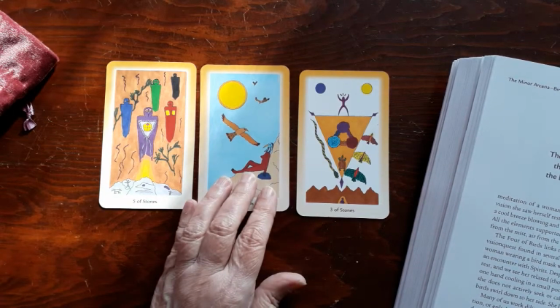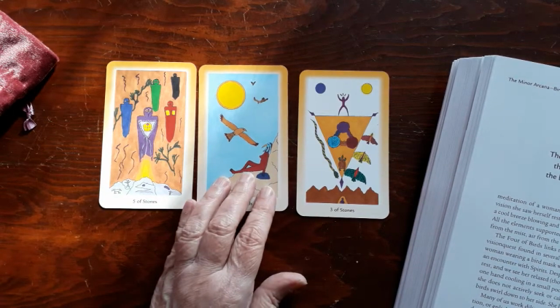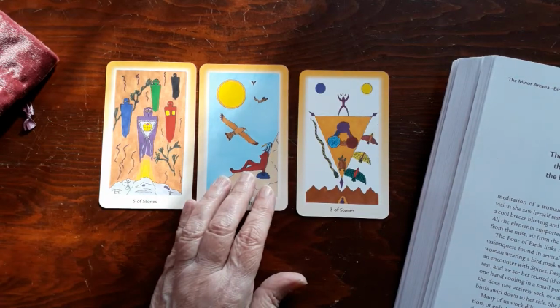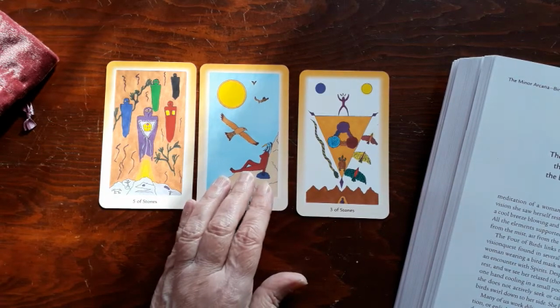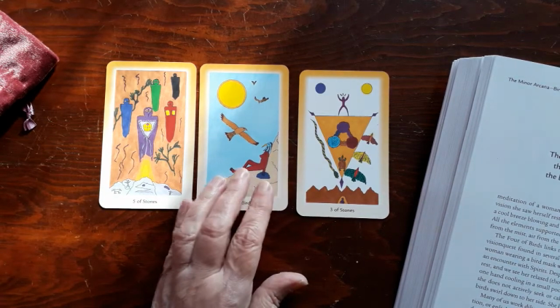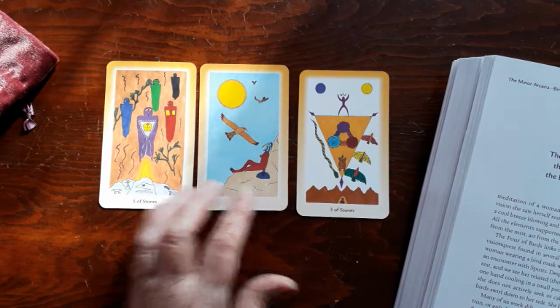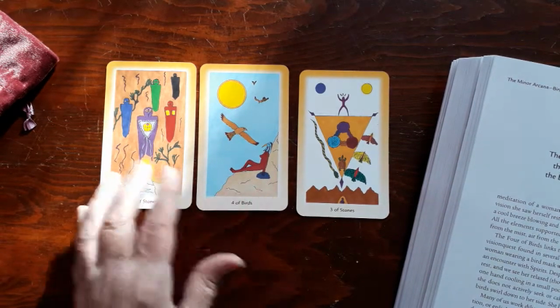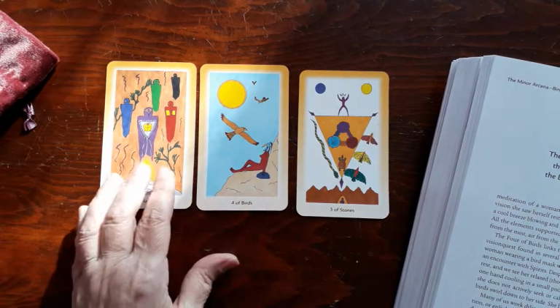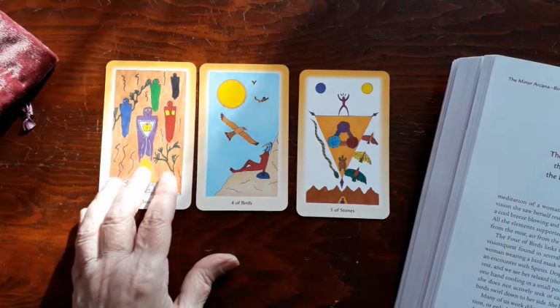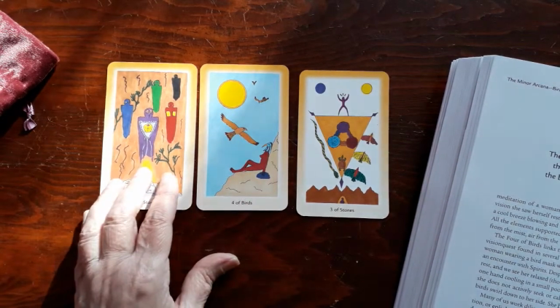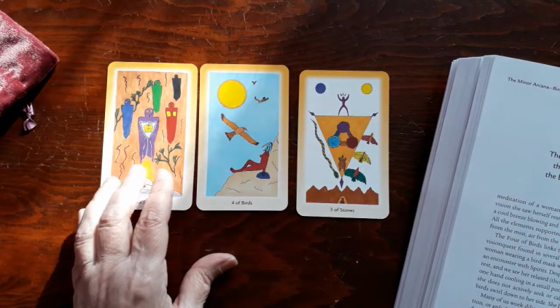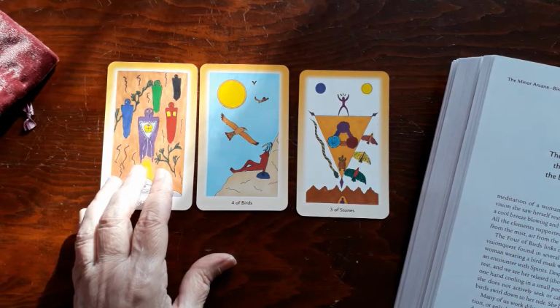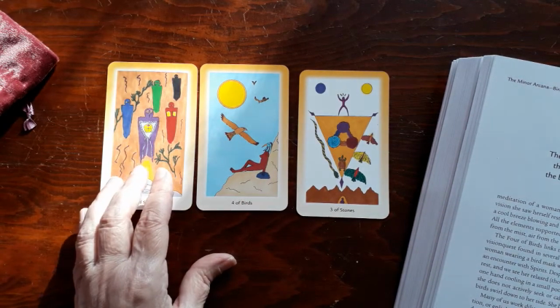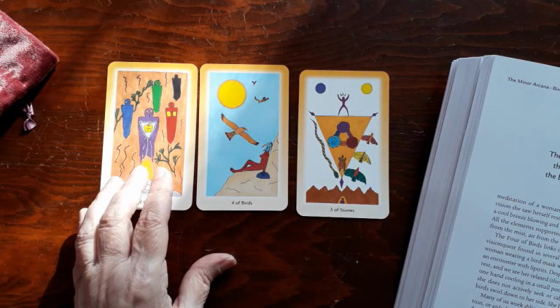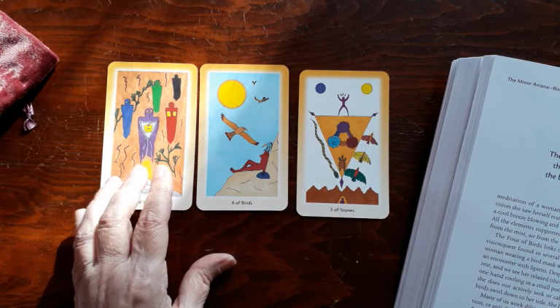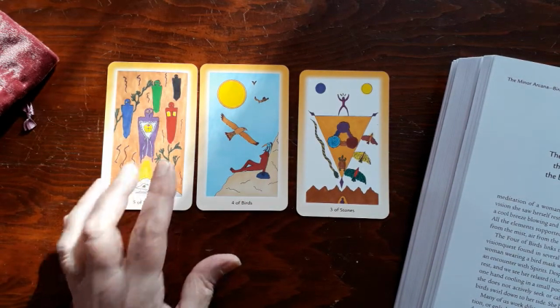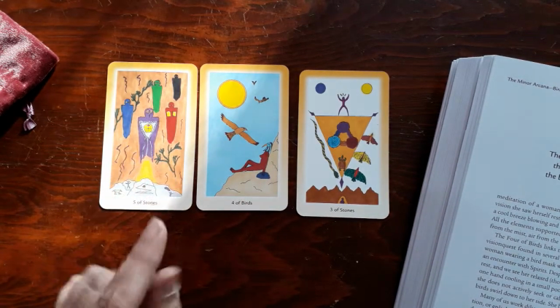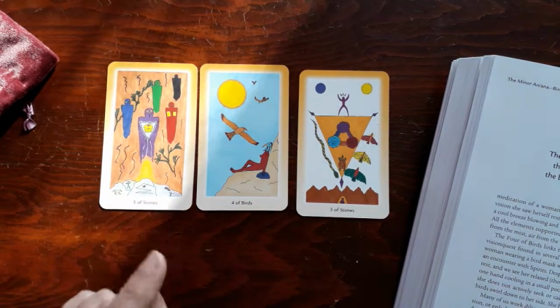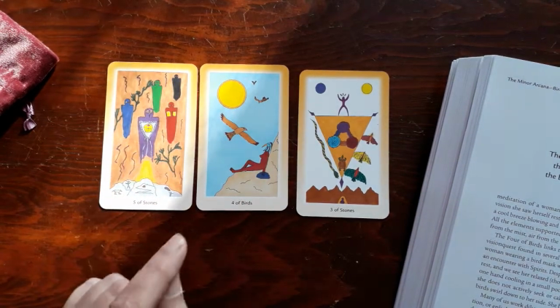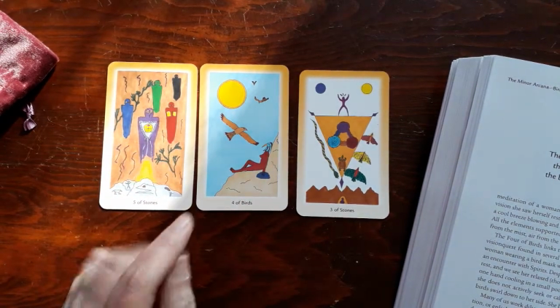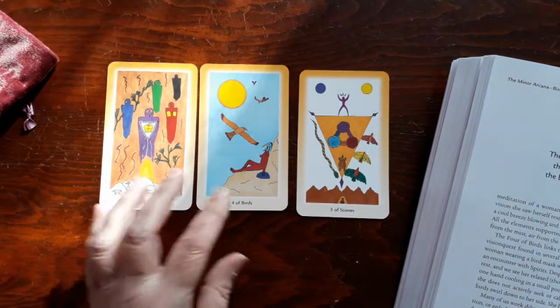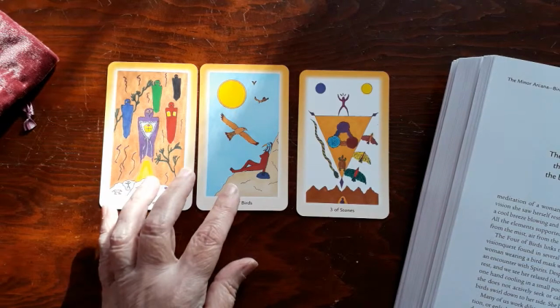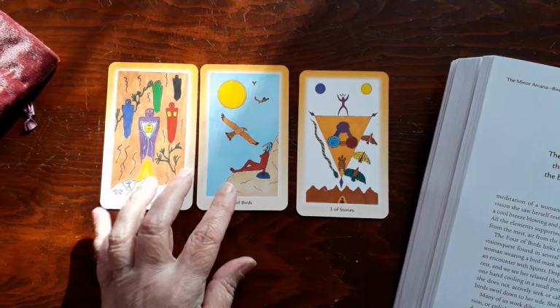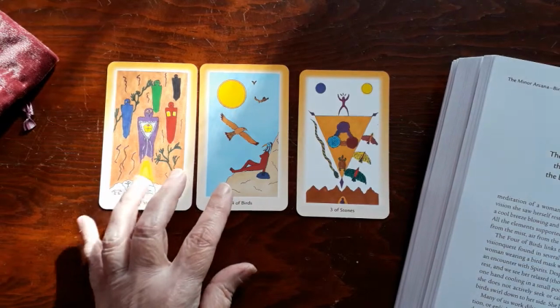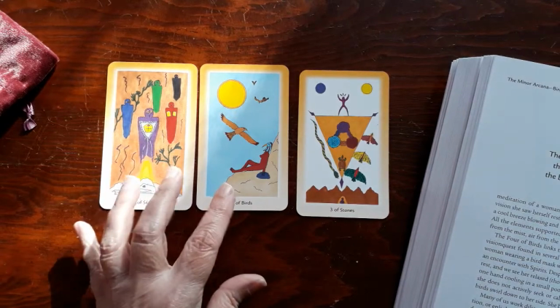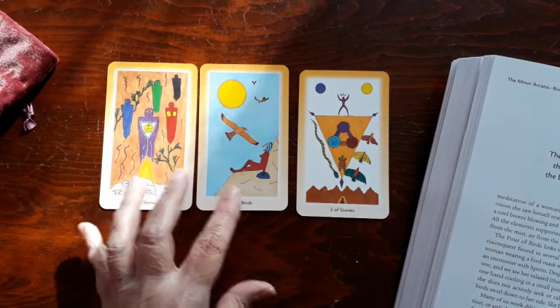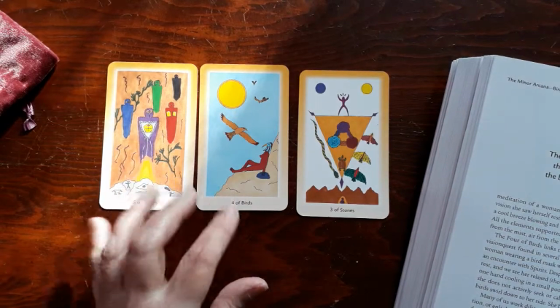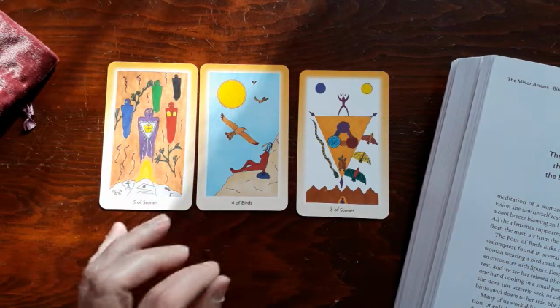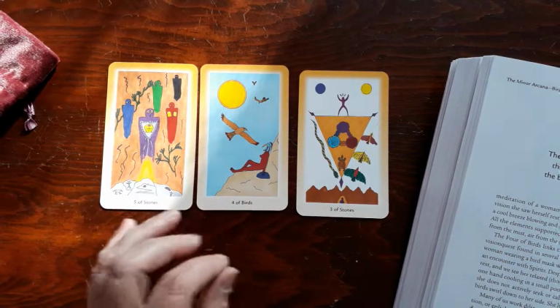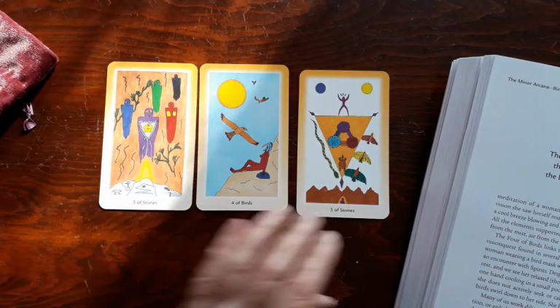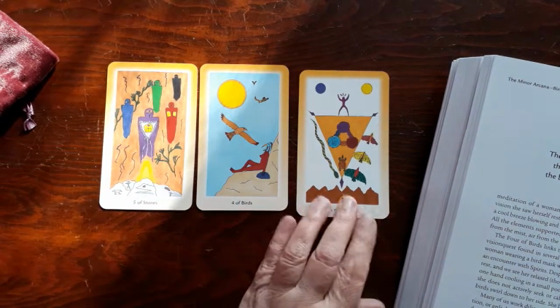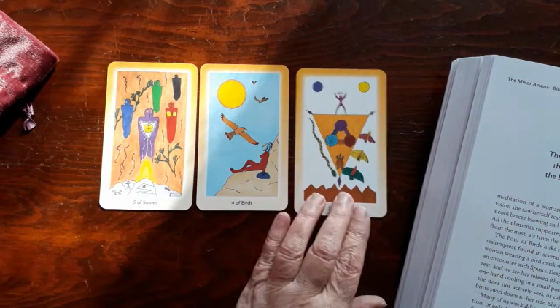This is really quite remarkable. And if you're a spiritual person, I think this deck is really calling to you.